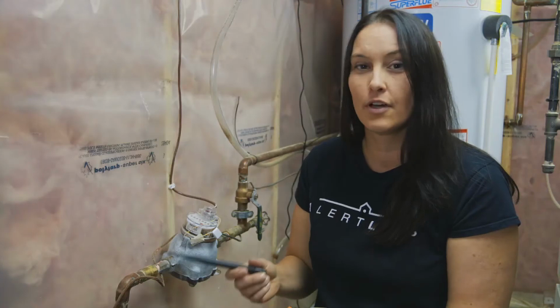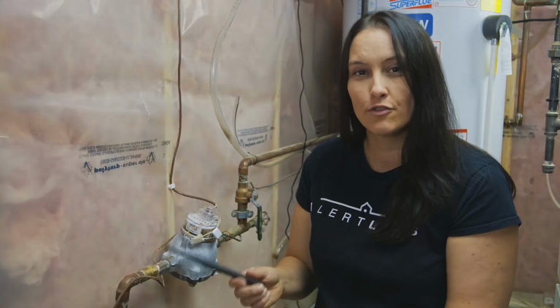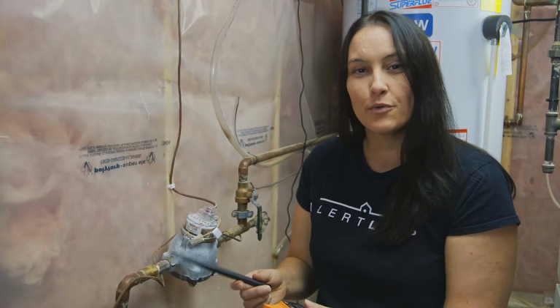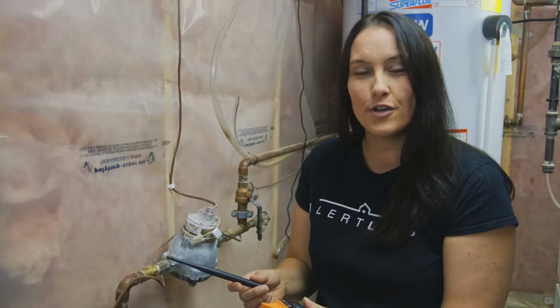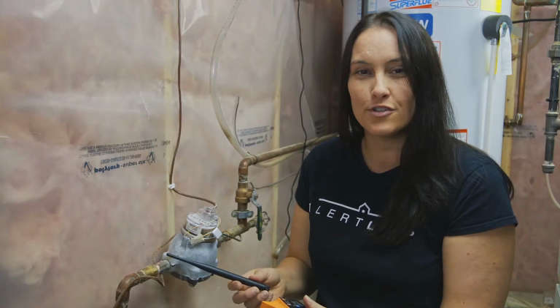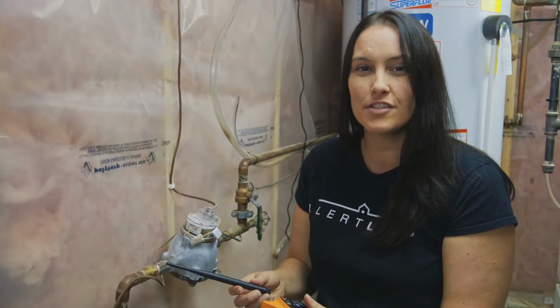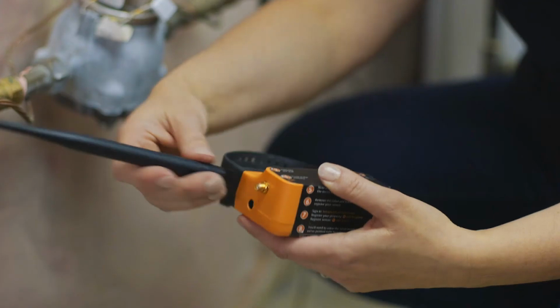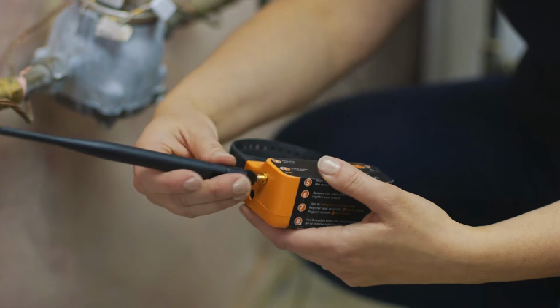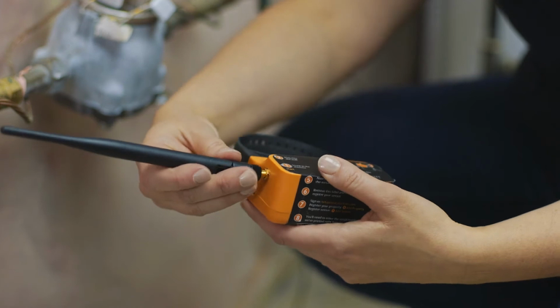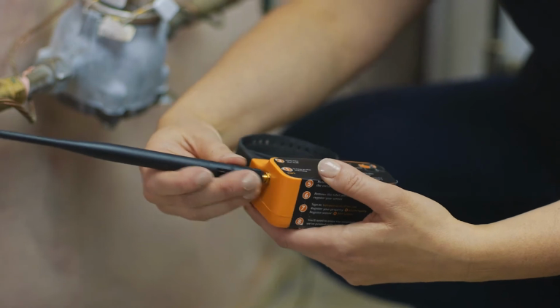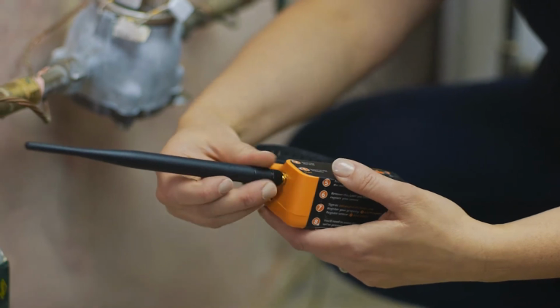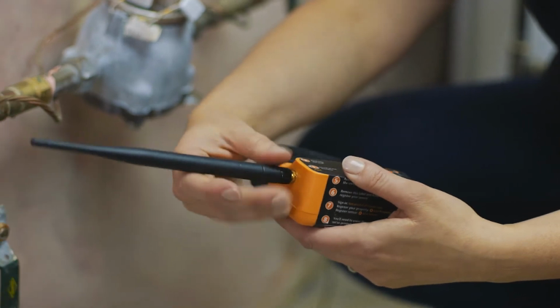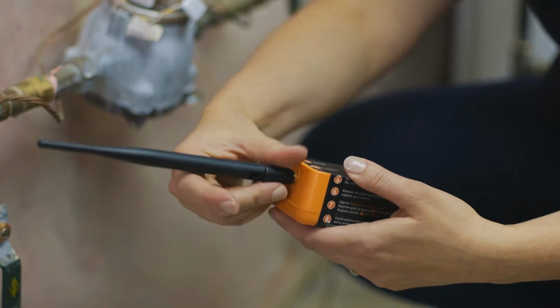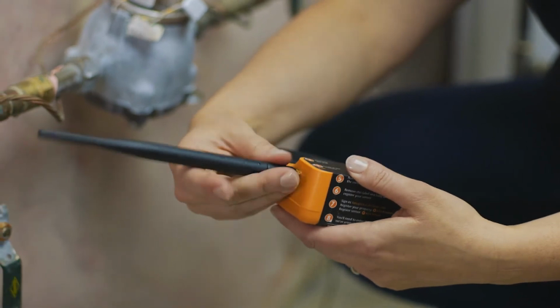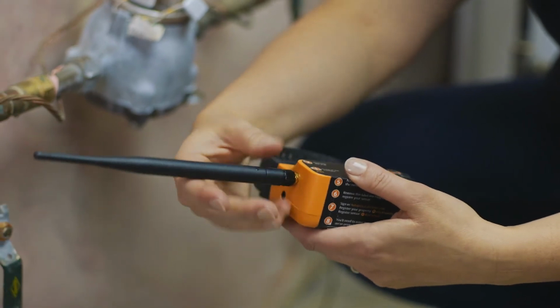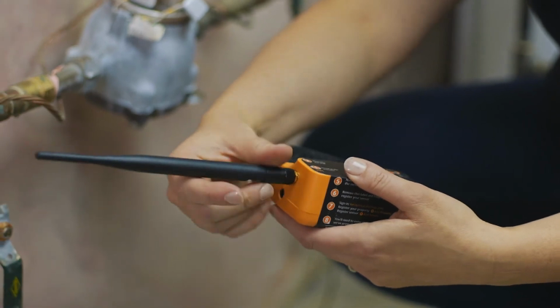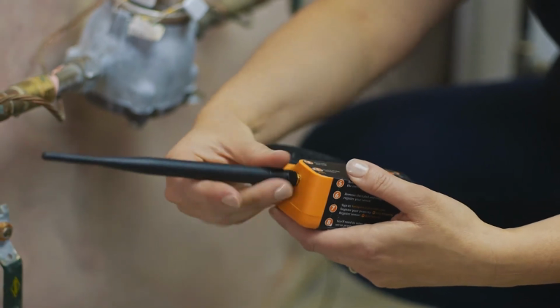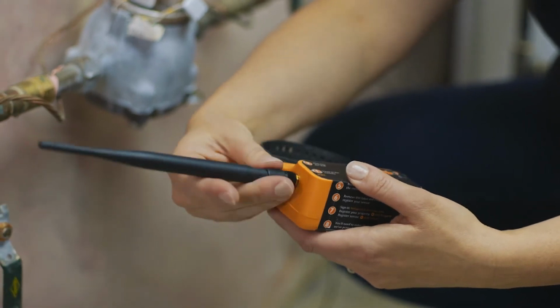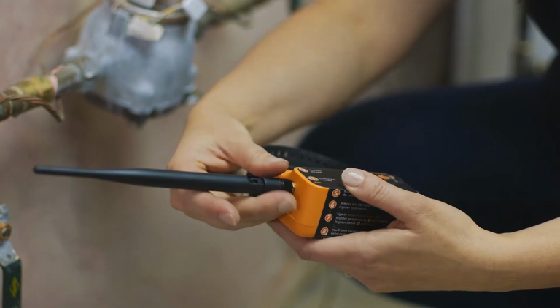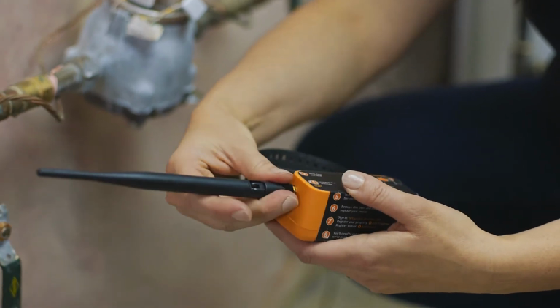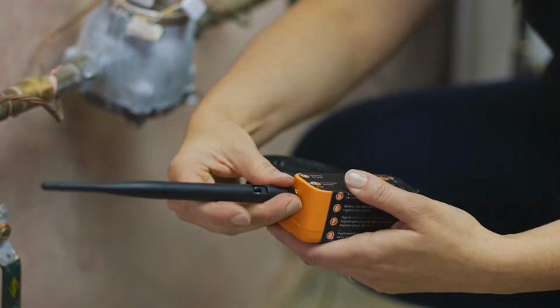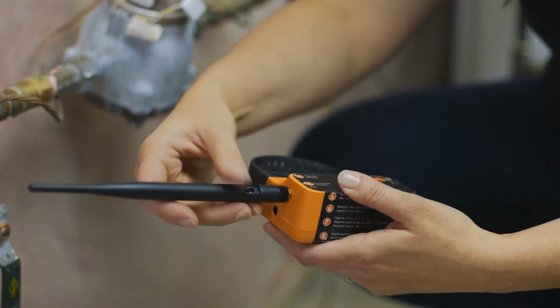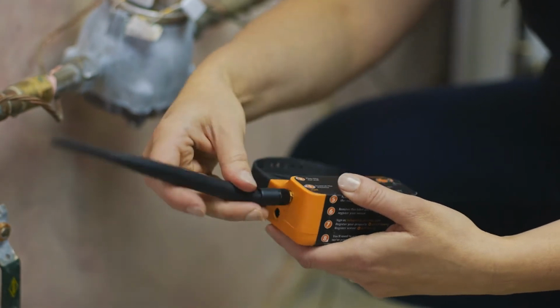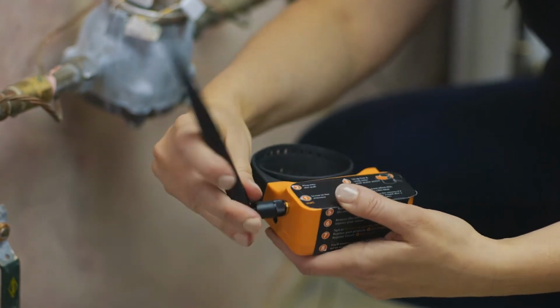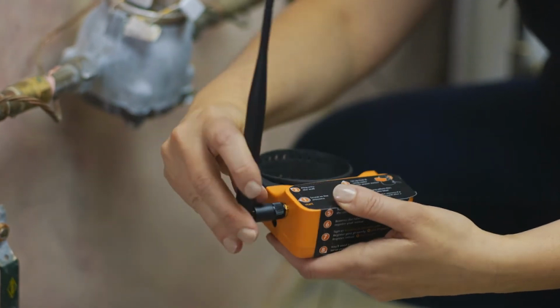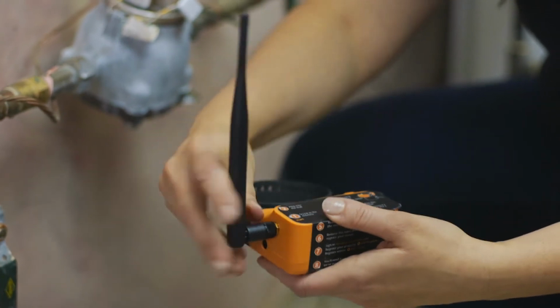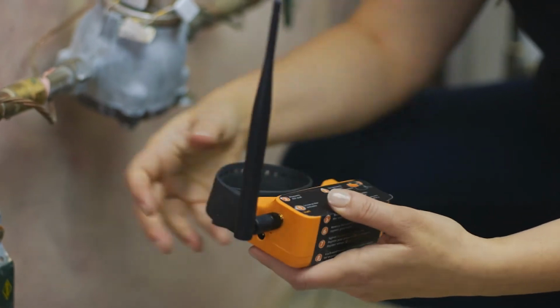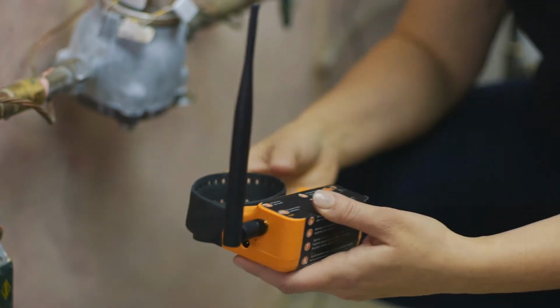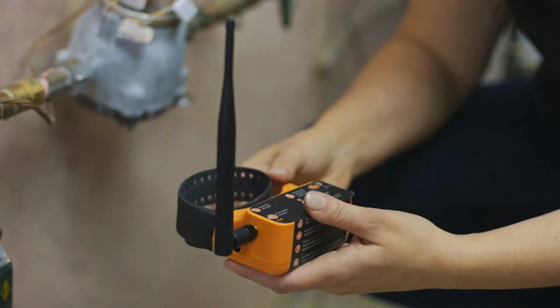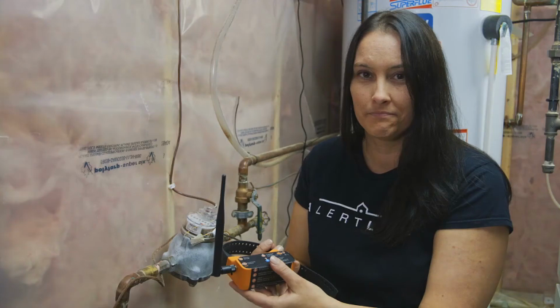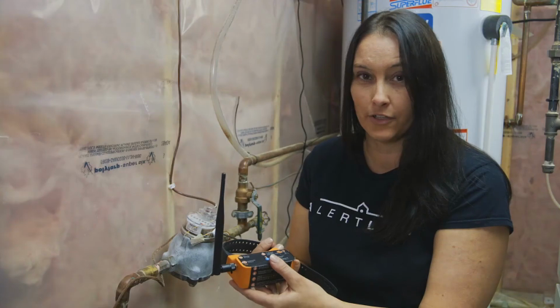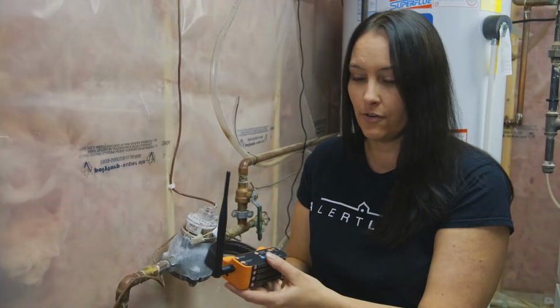First, what we're going to do is attach the antenna. There you go.